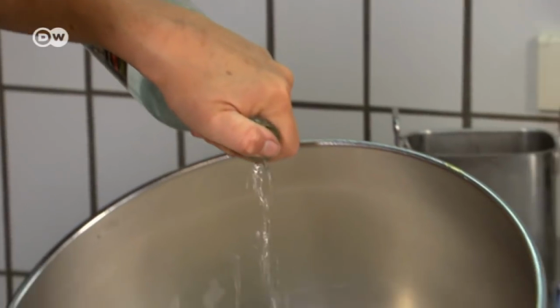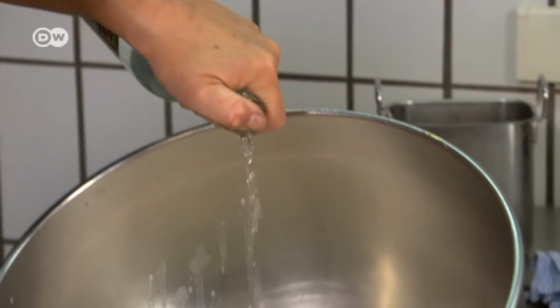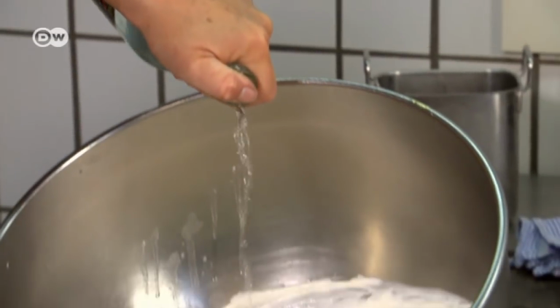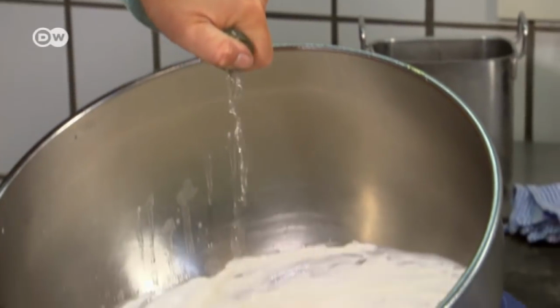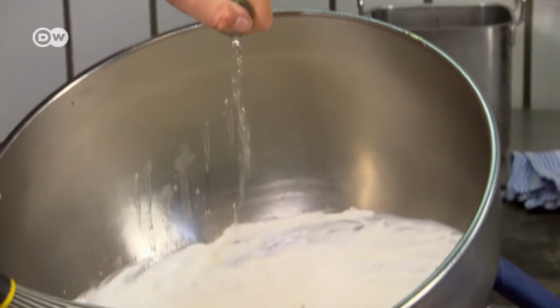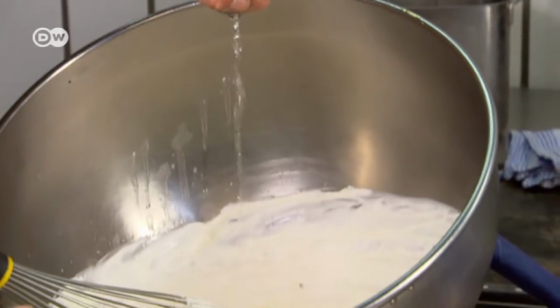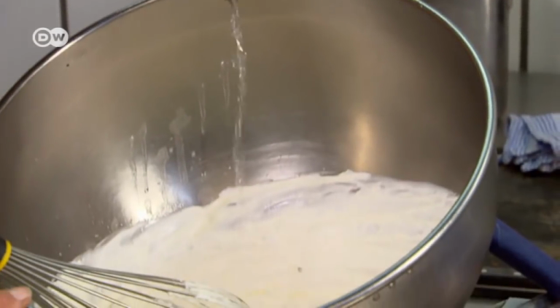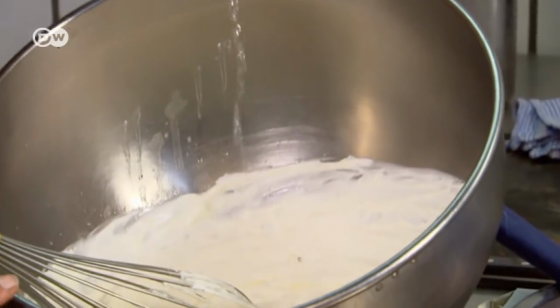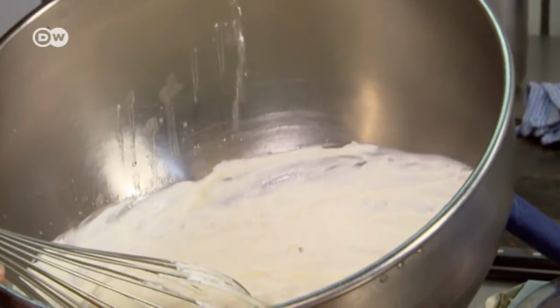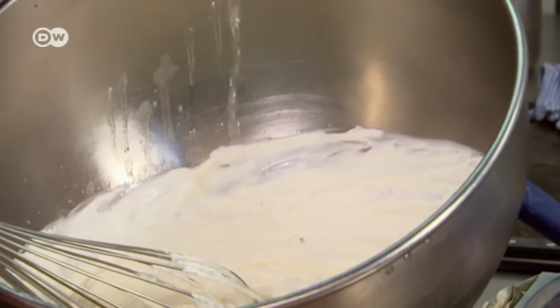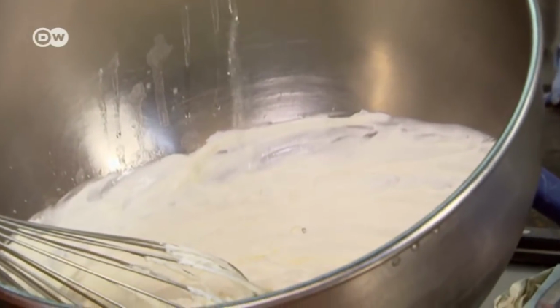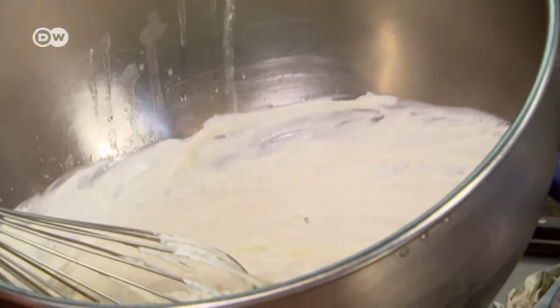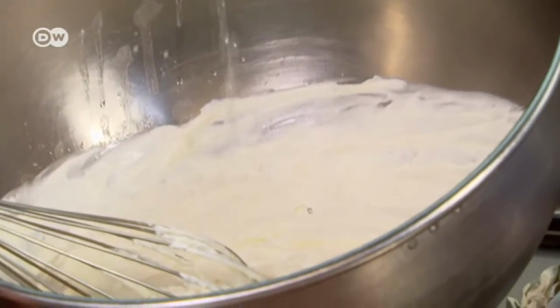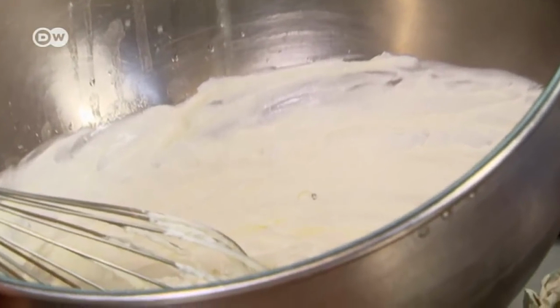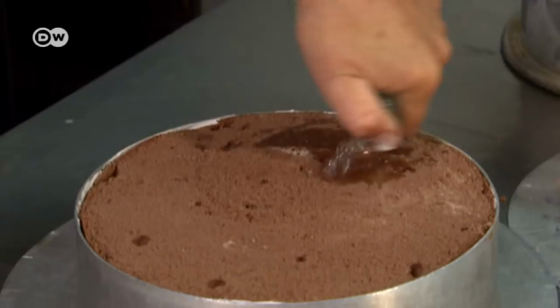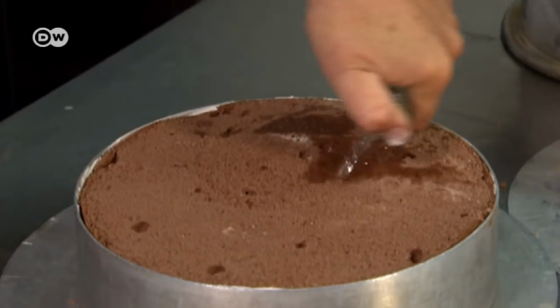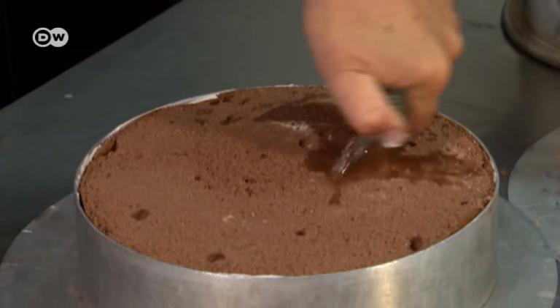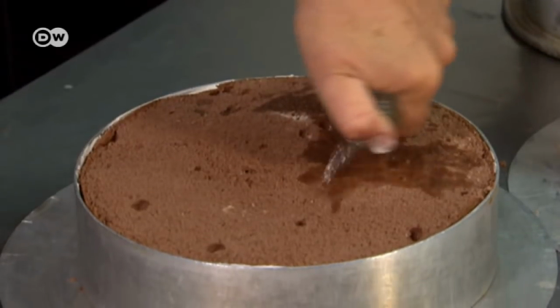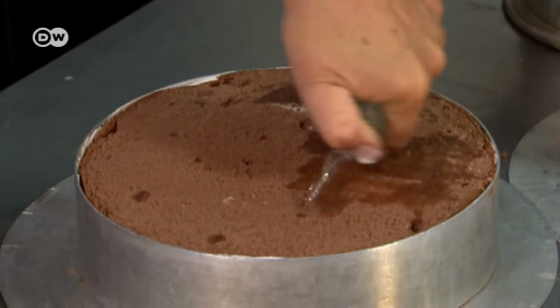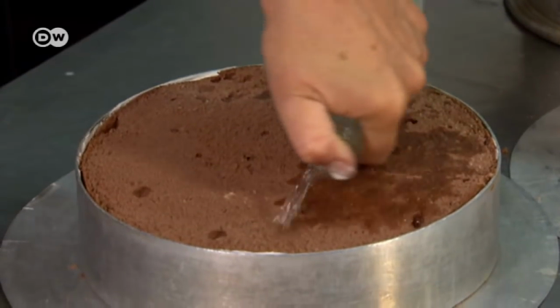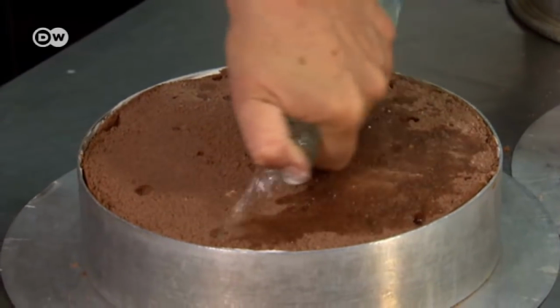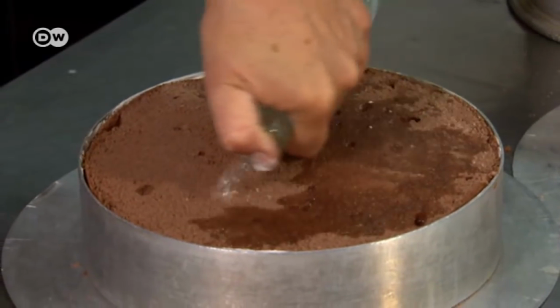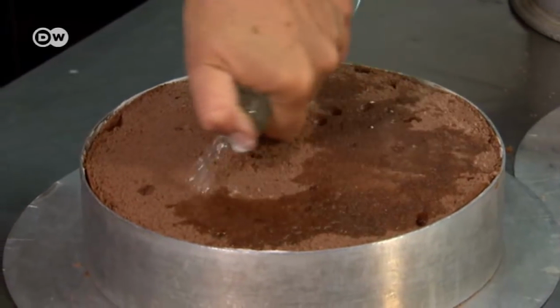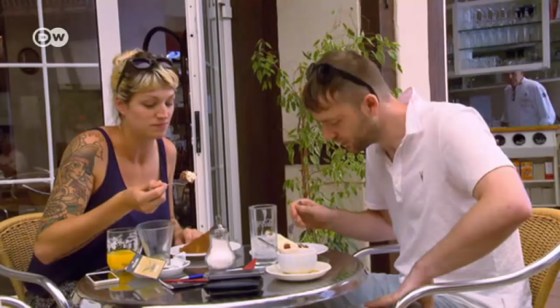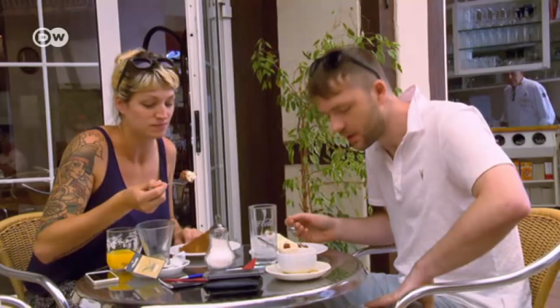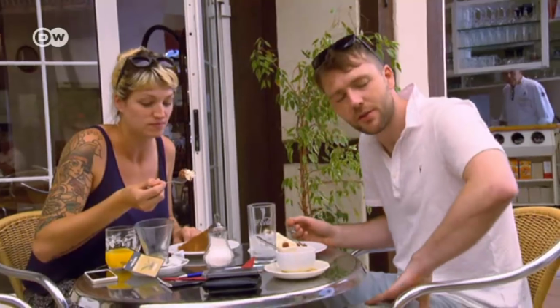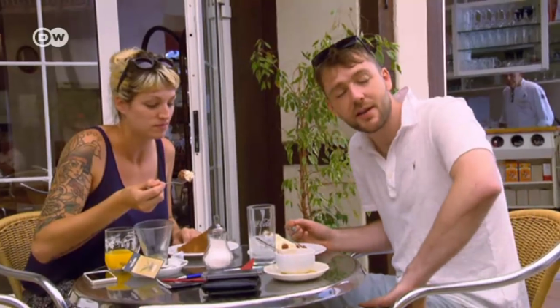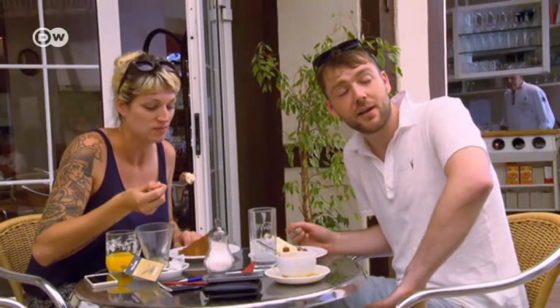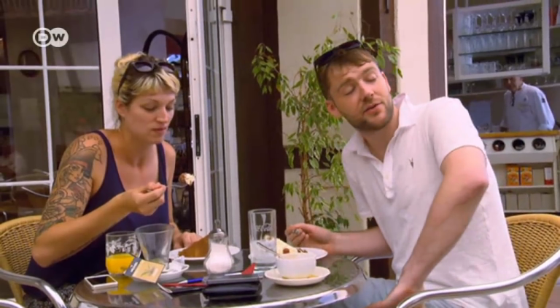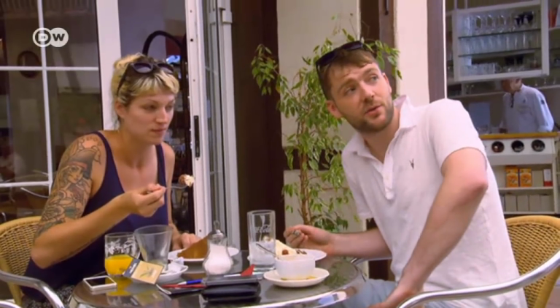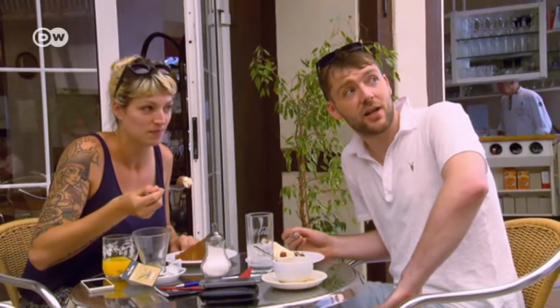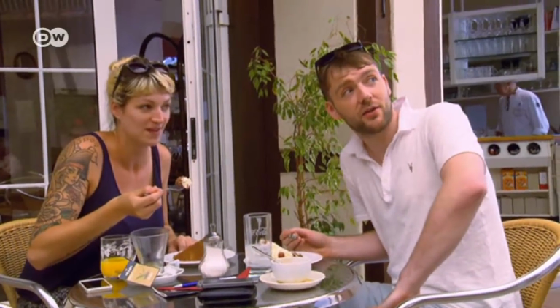Traditionally, the cake is prepared with a generous shot of Kirsch schnapps. You can never have too much alcohol.